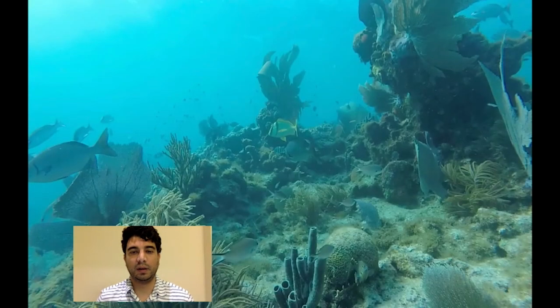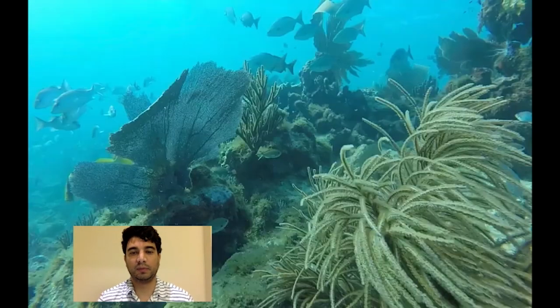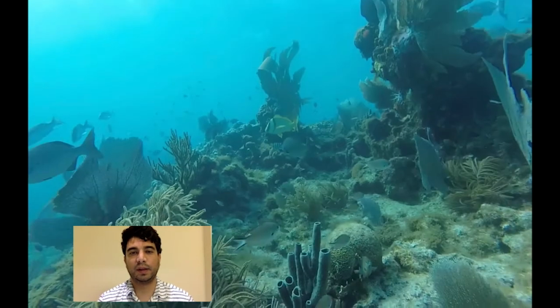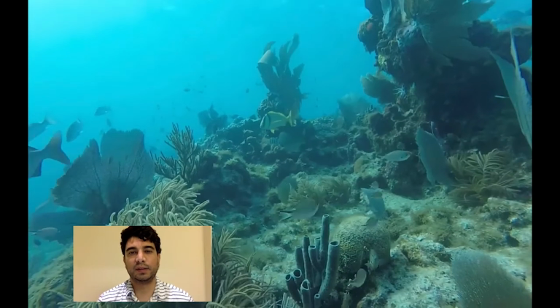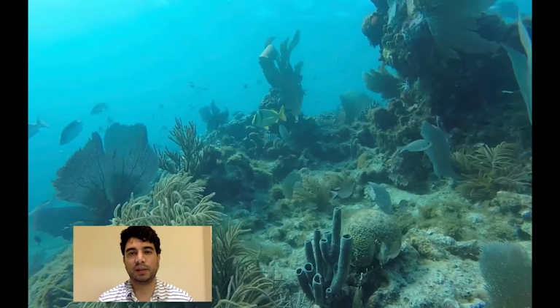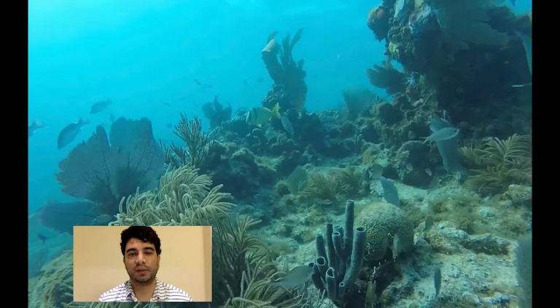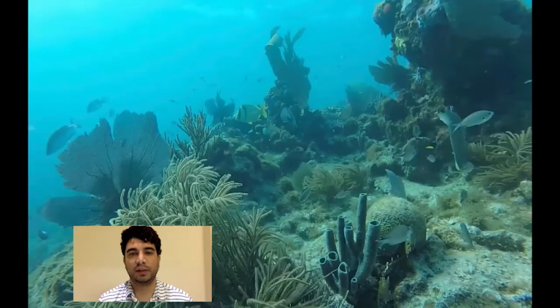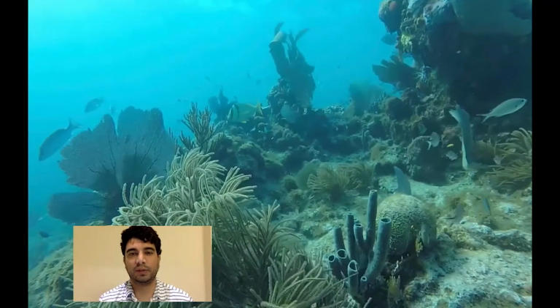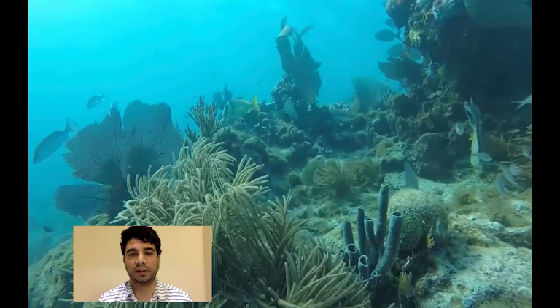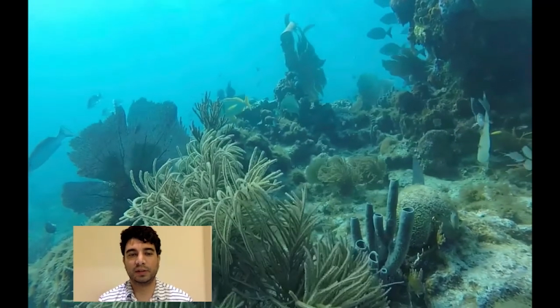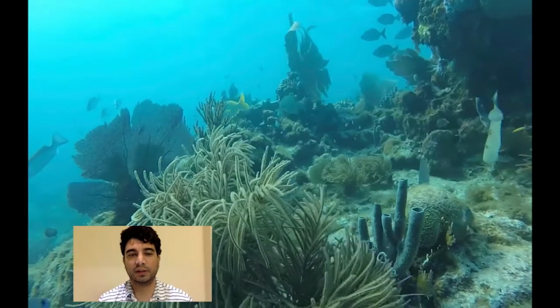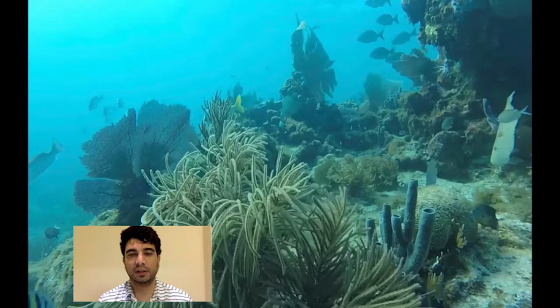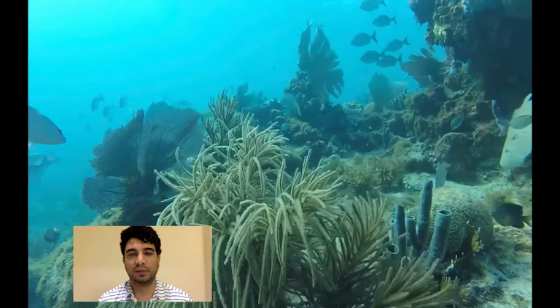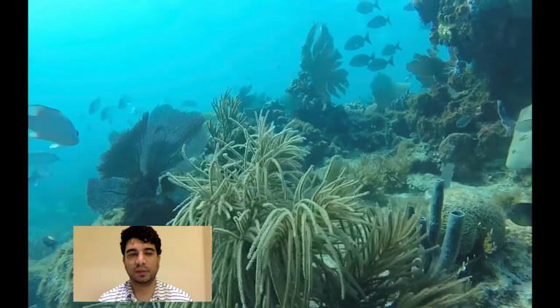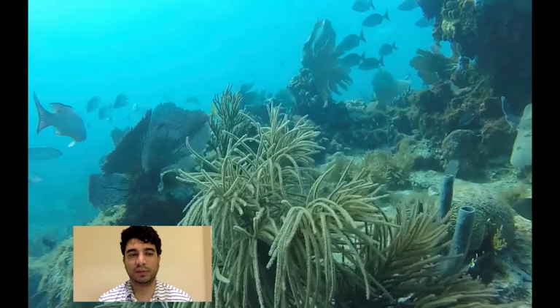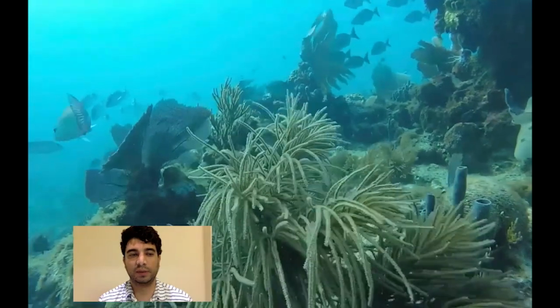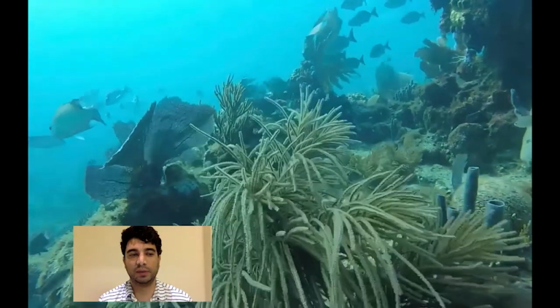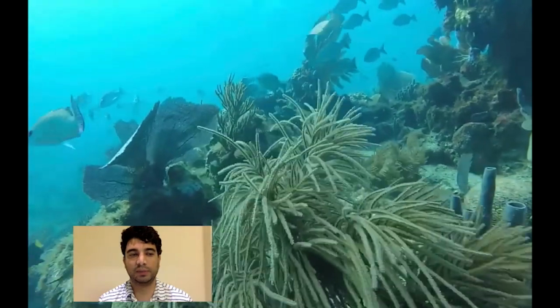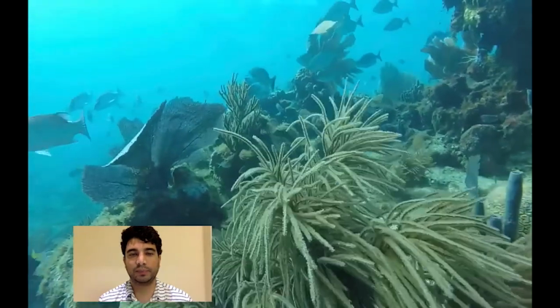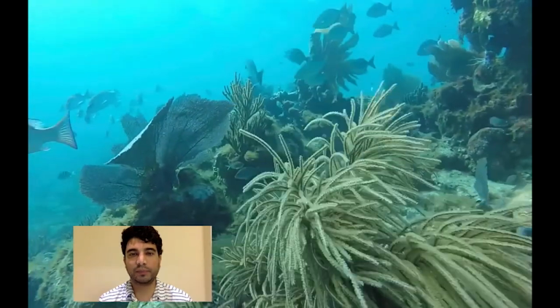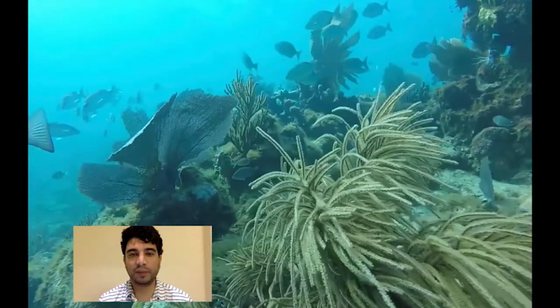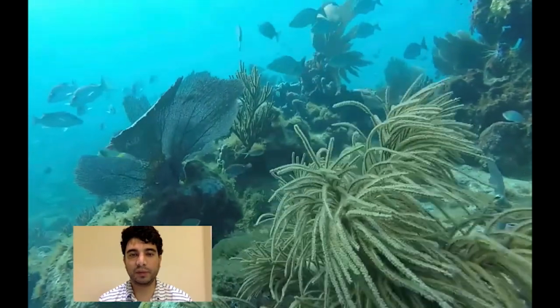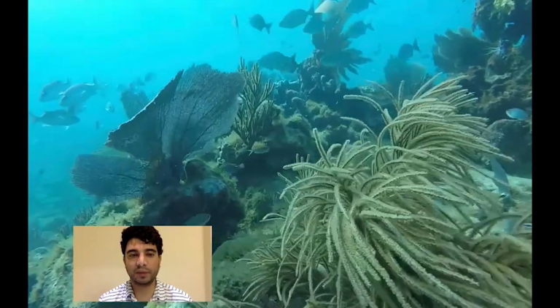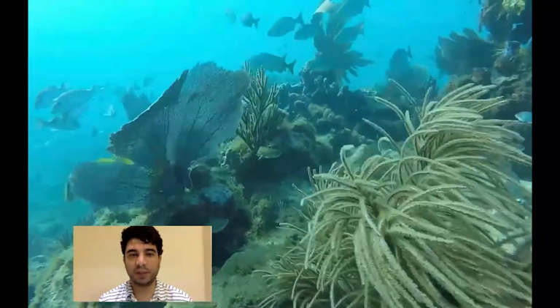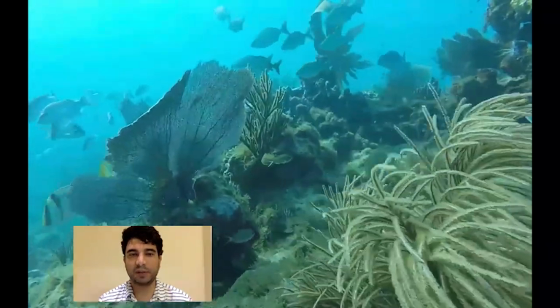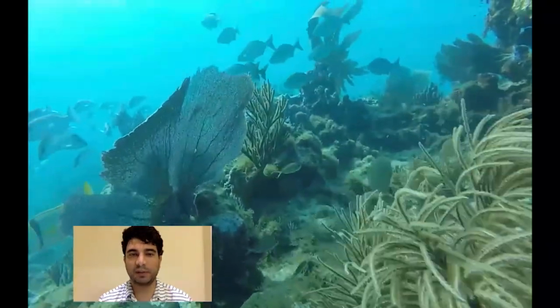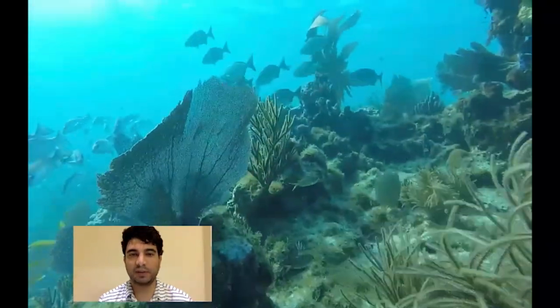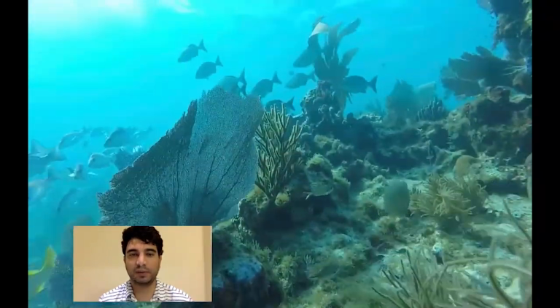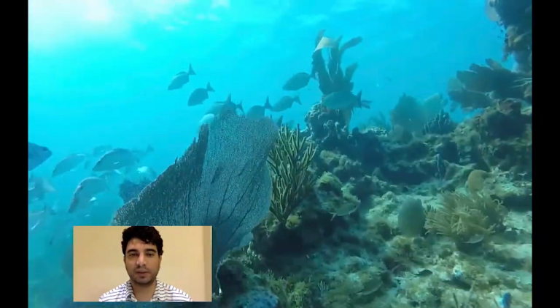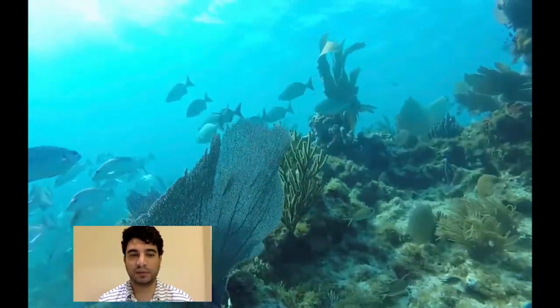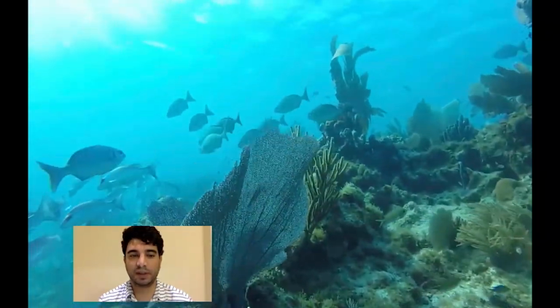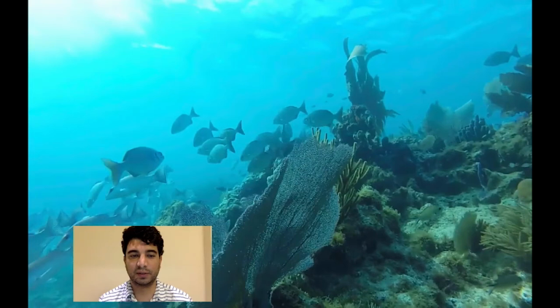And with that, I will thank you for your attention and leave you with a fun video of some snappers that must have eluded our fish counters.